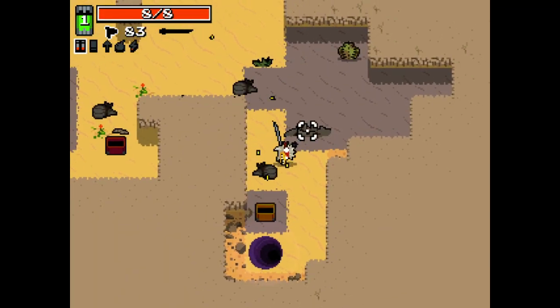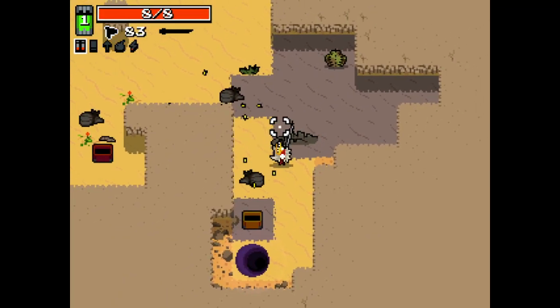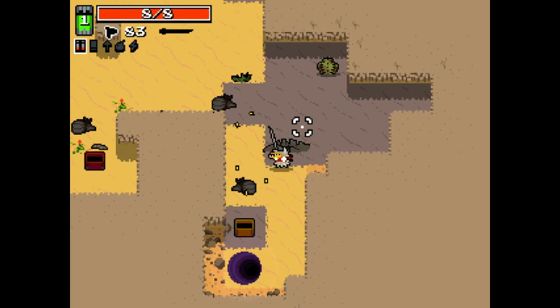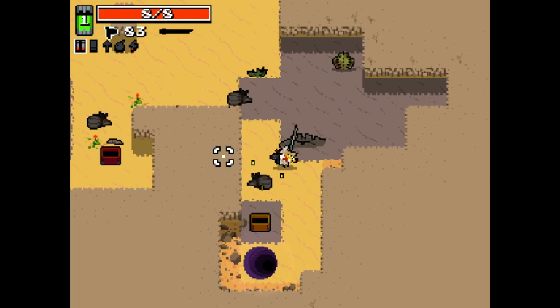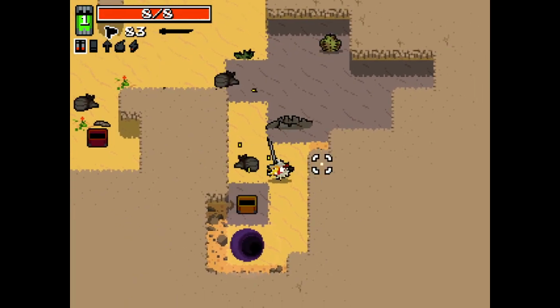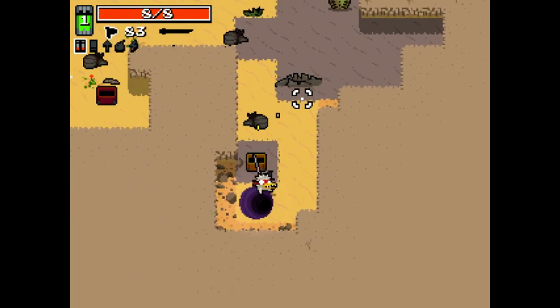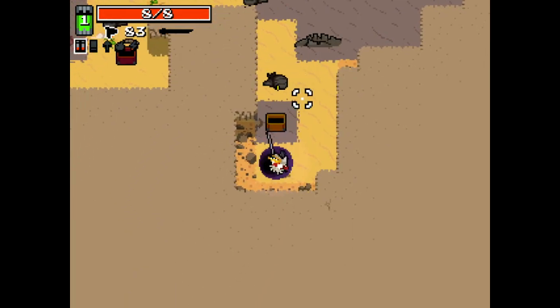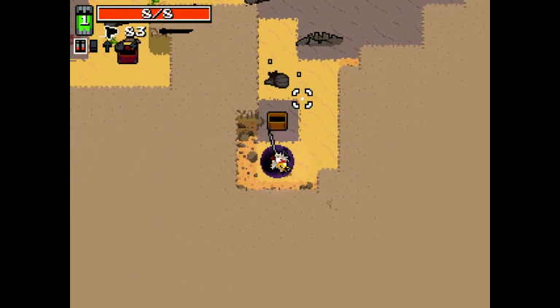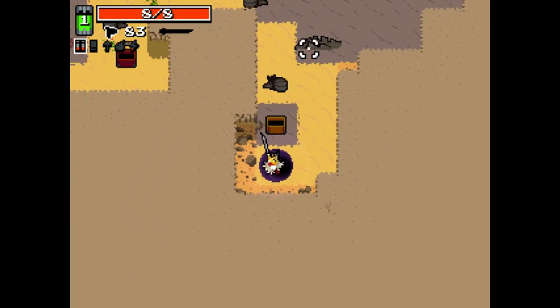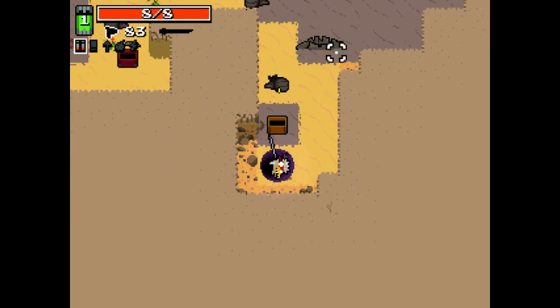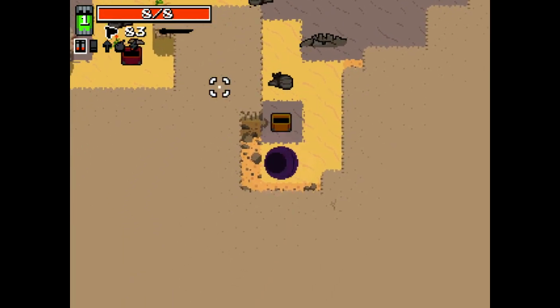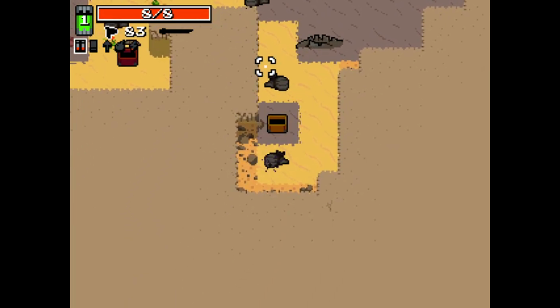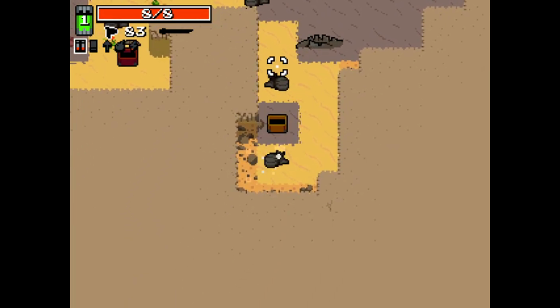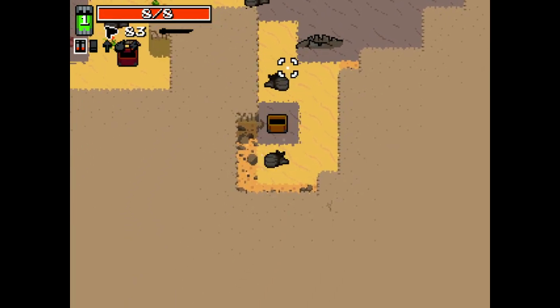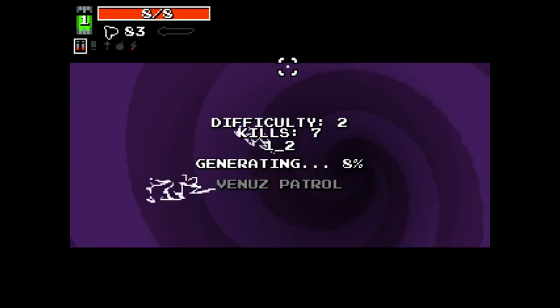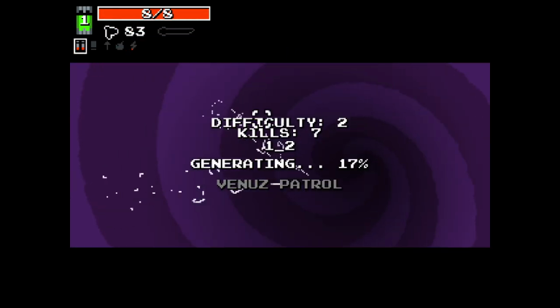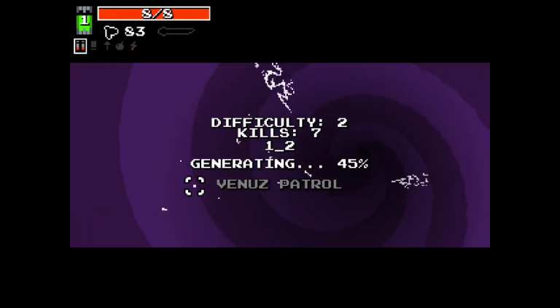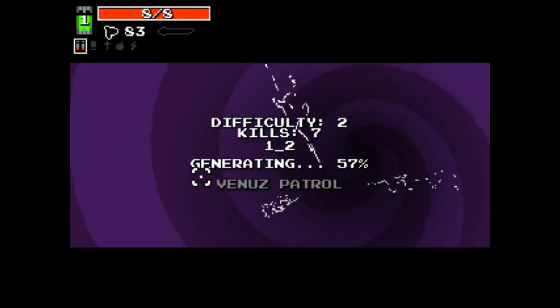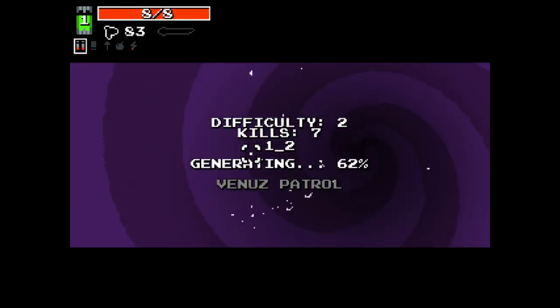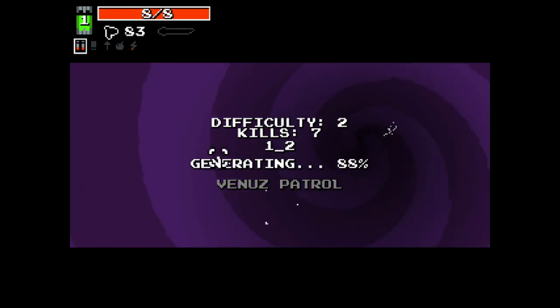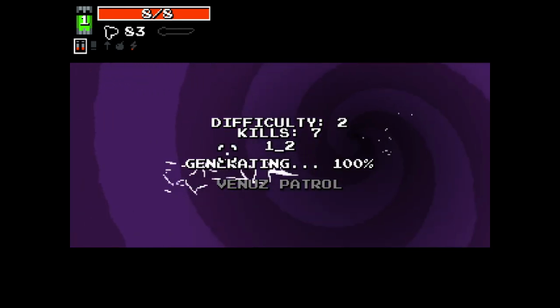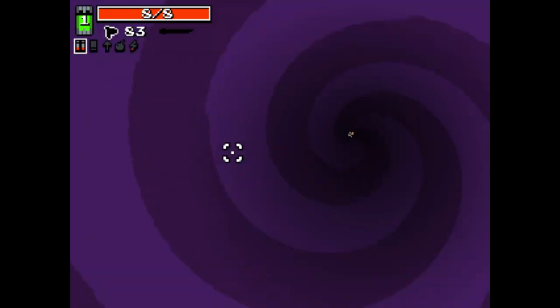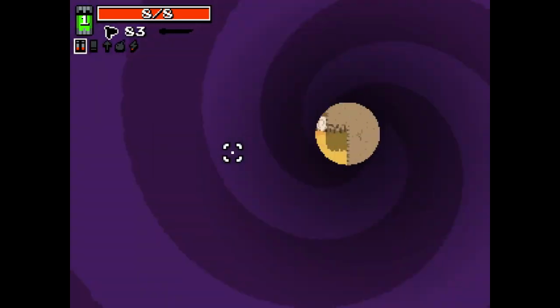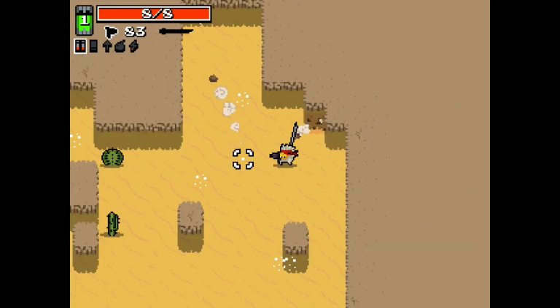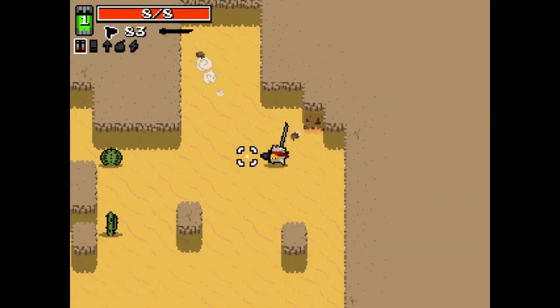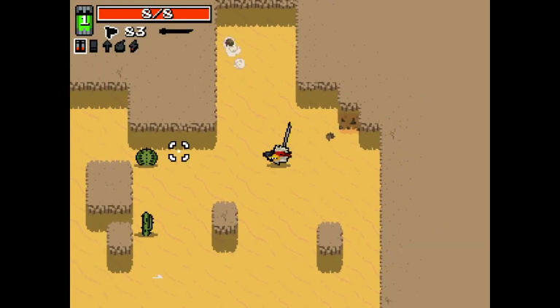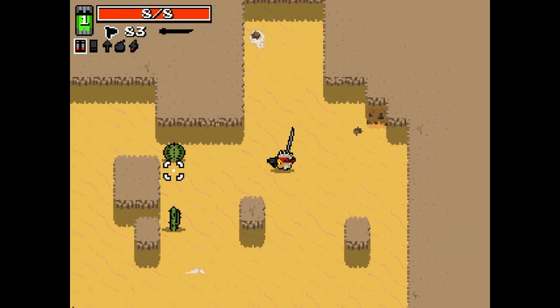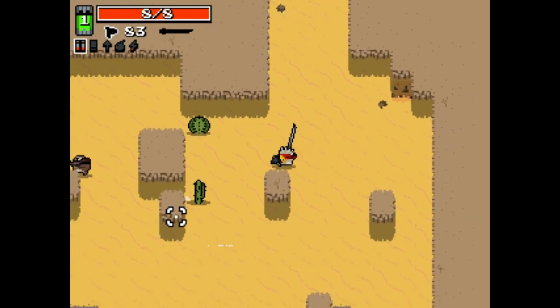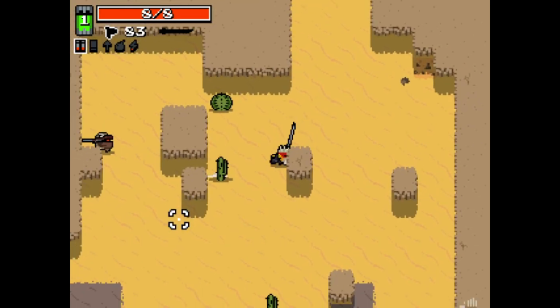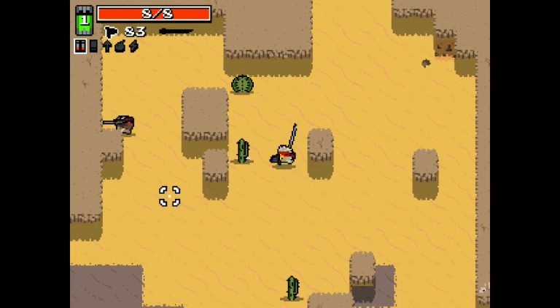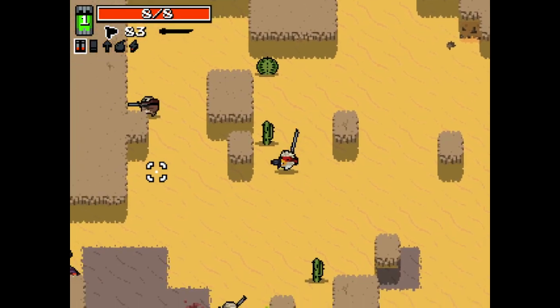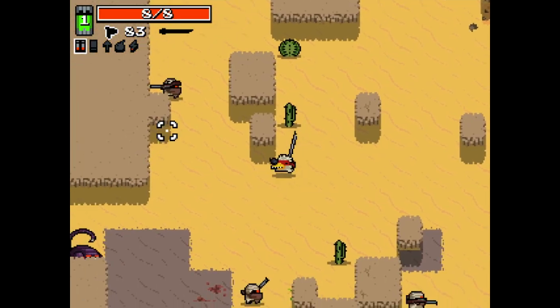We'll try and go for some Vulture stuff — not Vulture, I mean the Savannah flaw. We'll do a regular run first though.